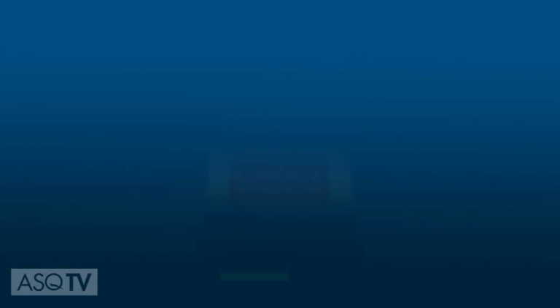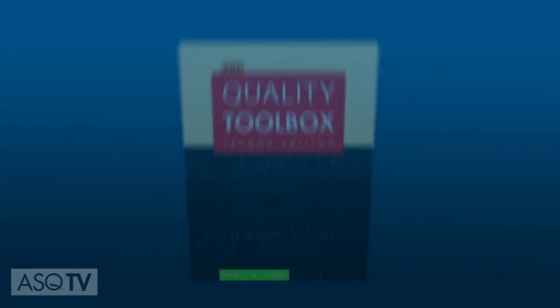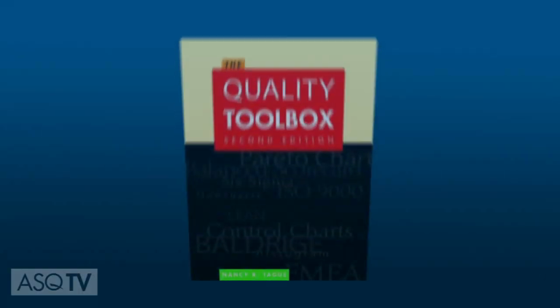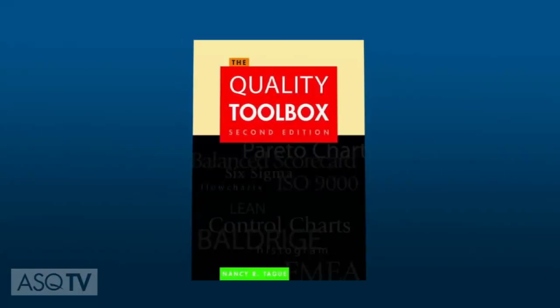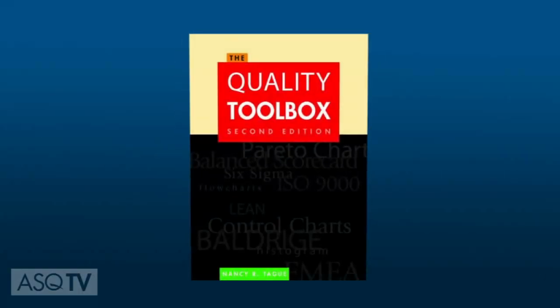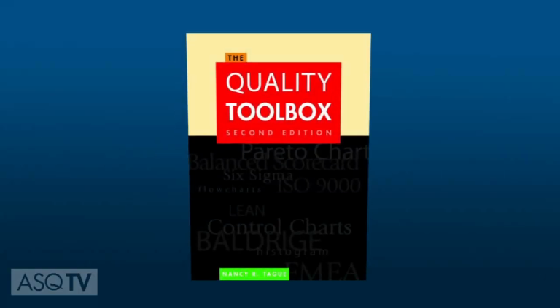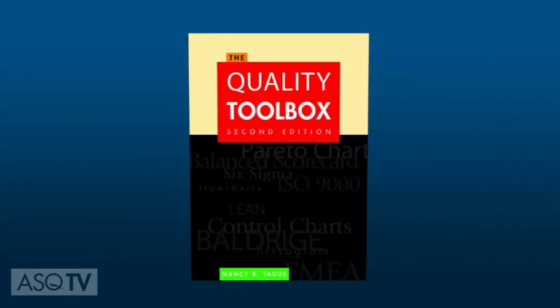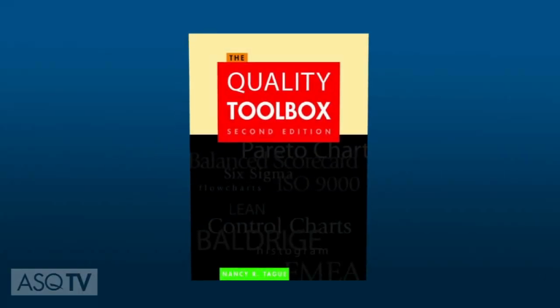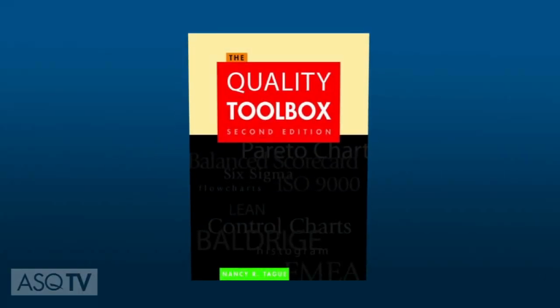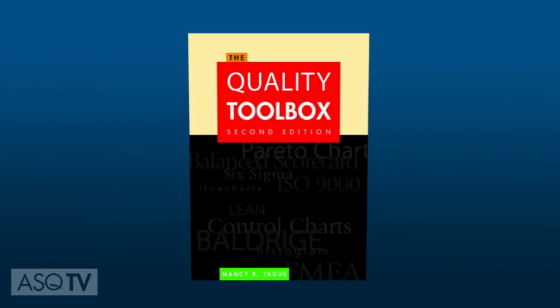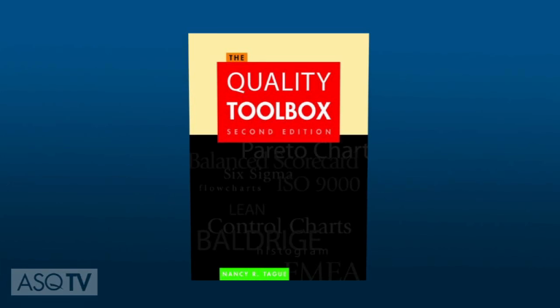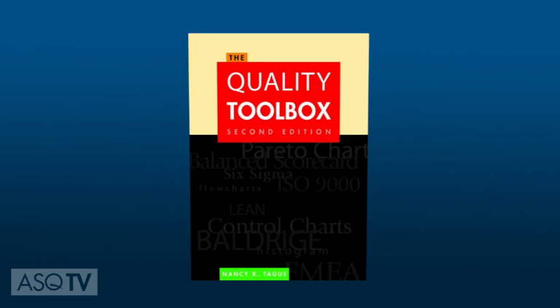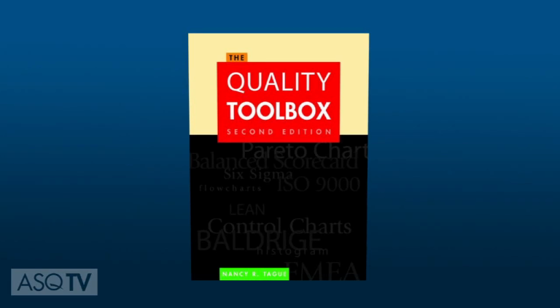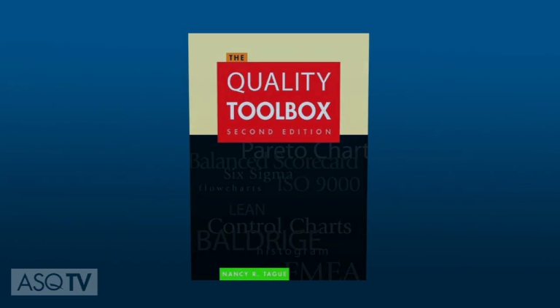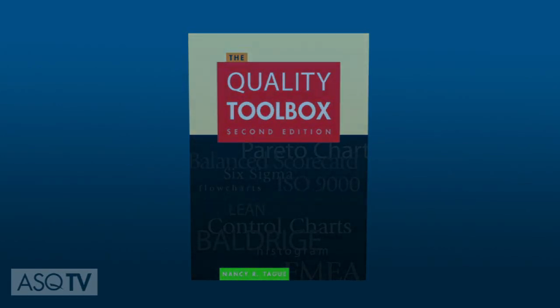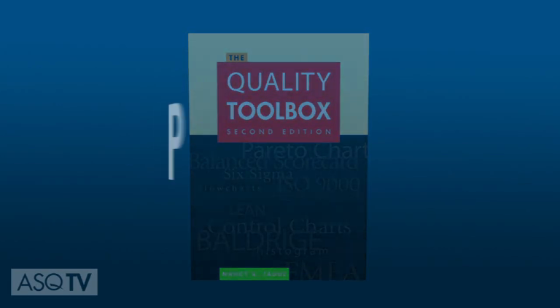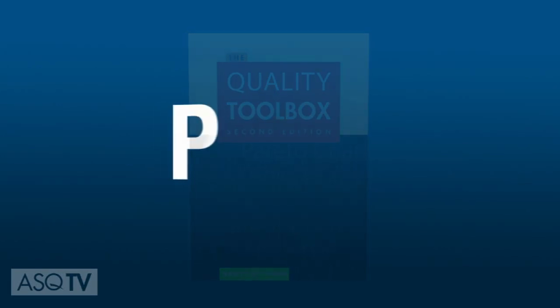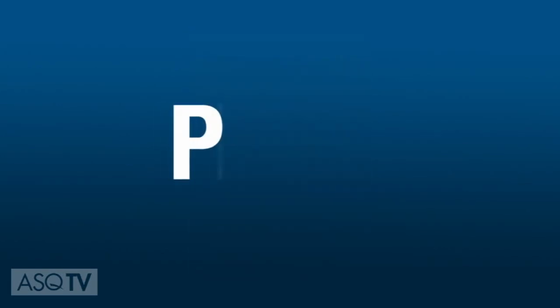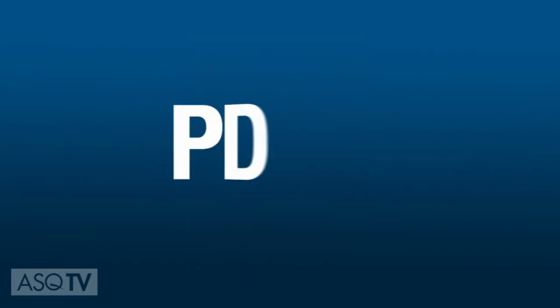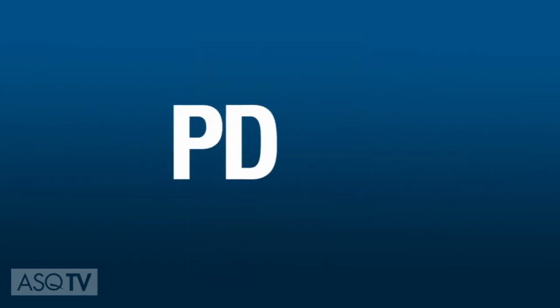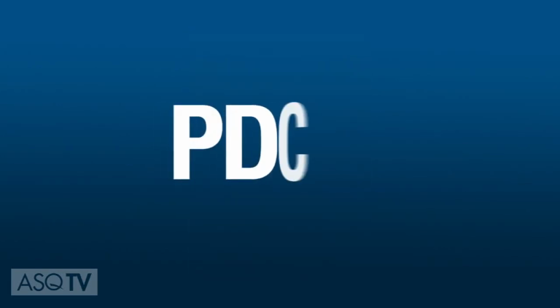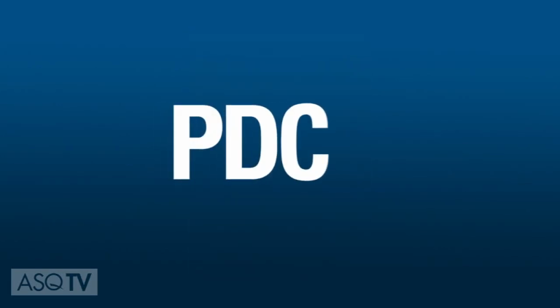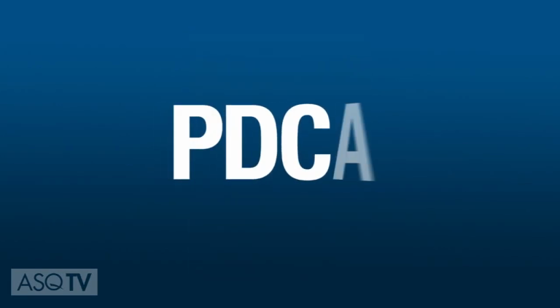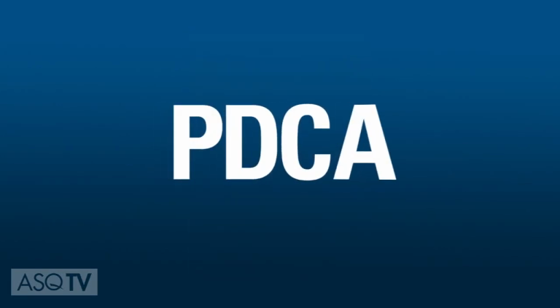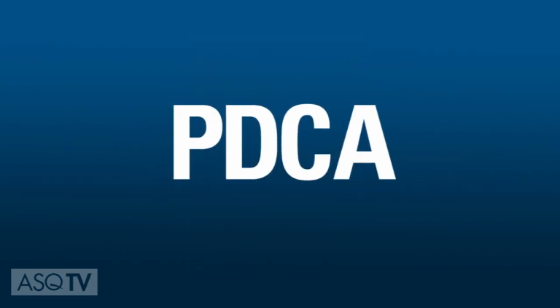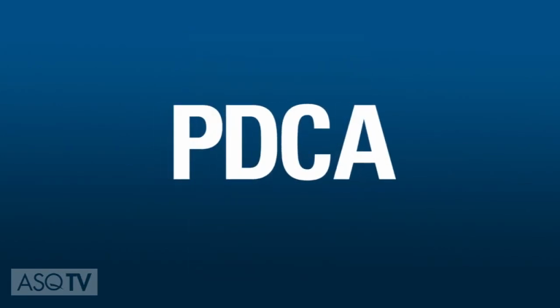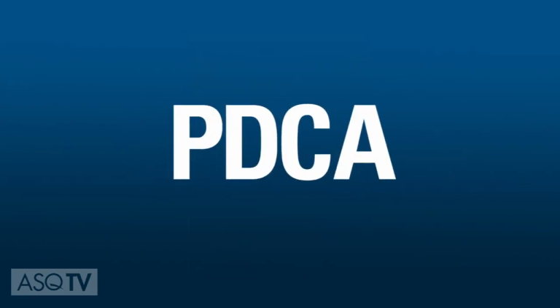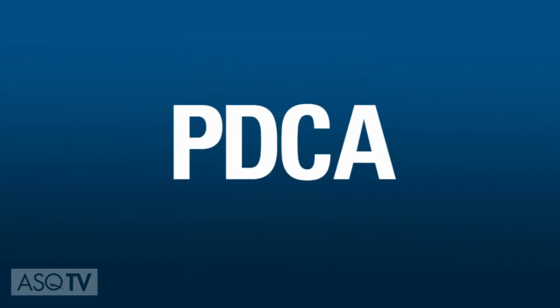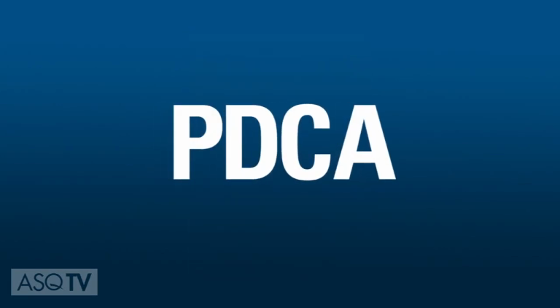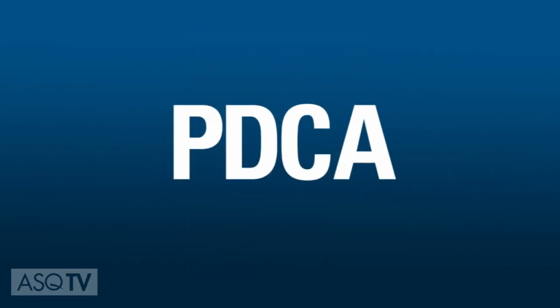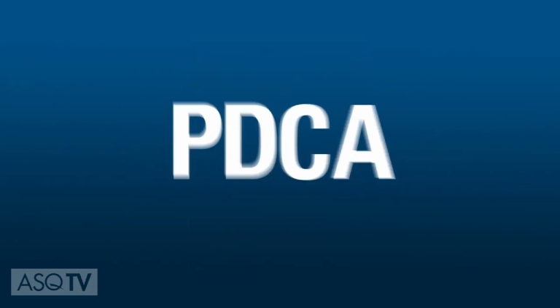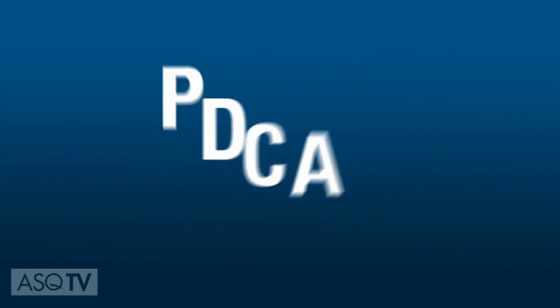Nancy R. Tagg's book, The Quality Toolbox, describes PDCA as a four-step model for carrying out change.